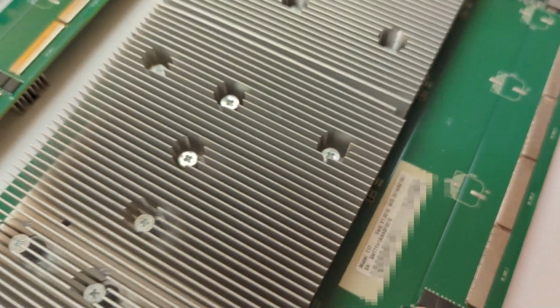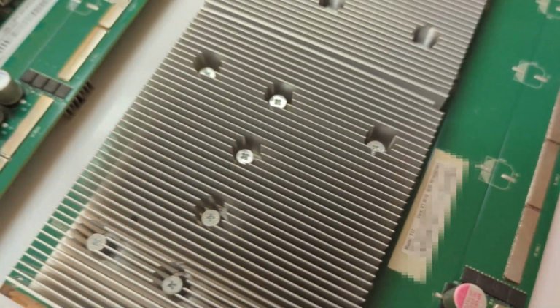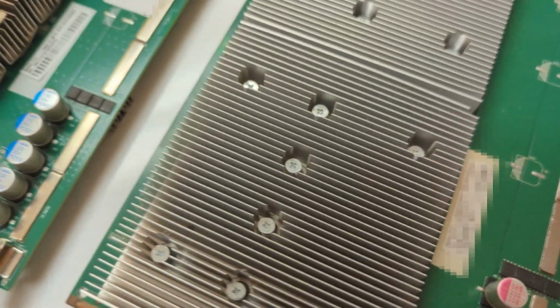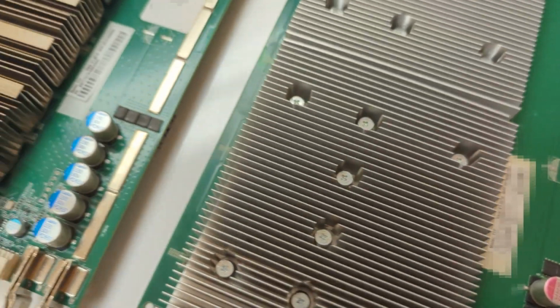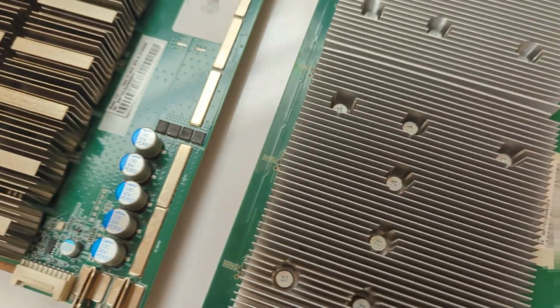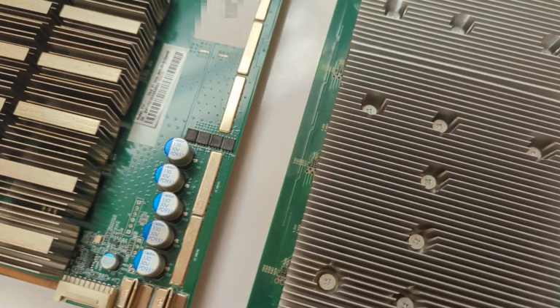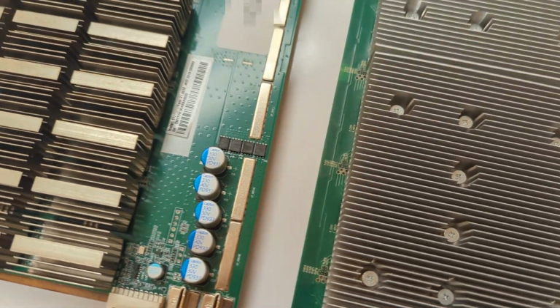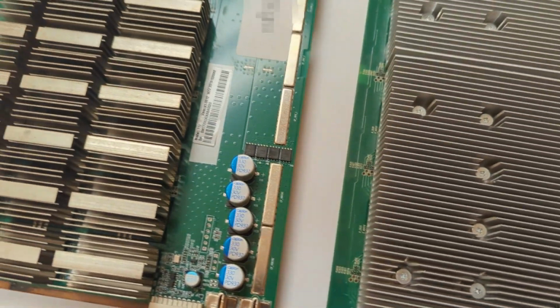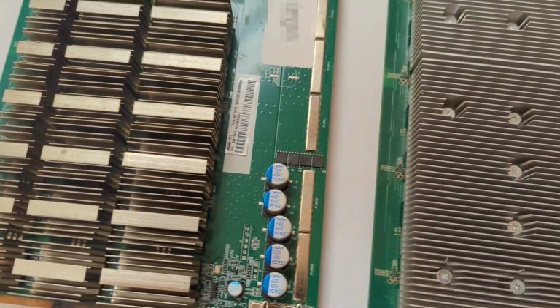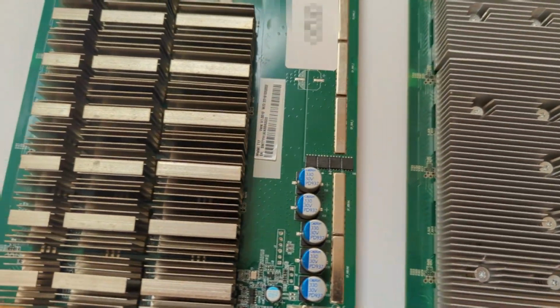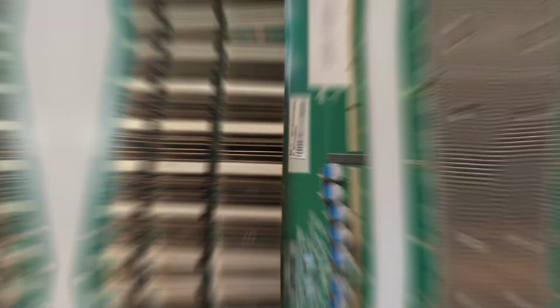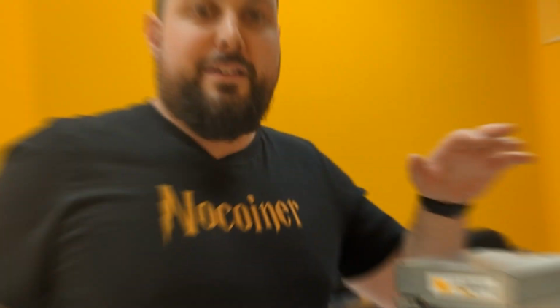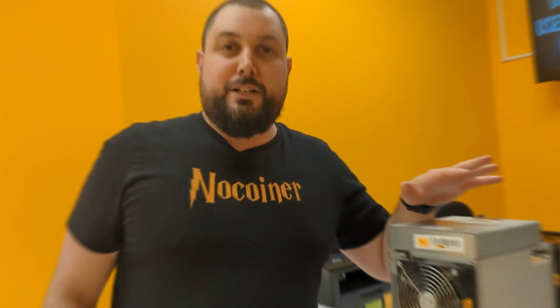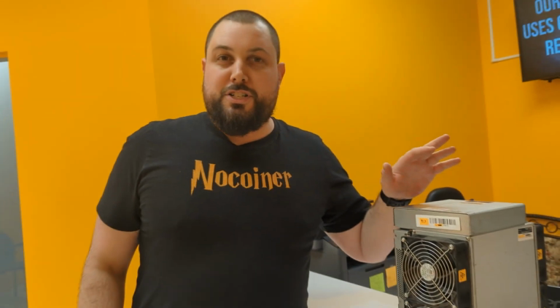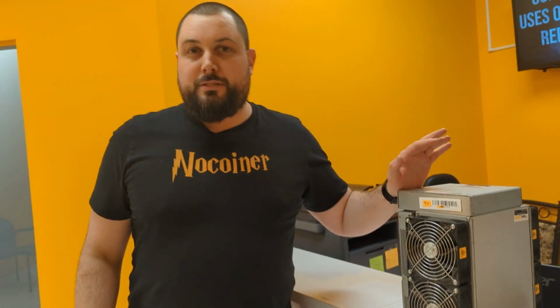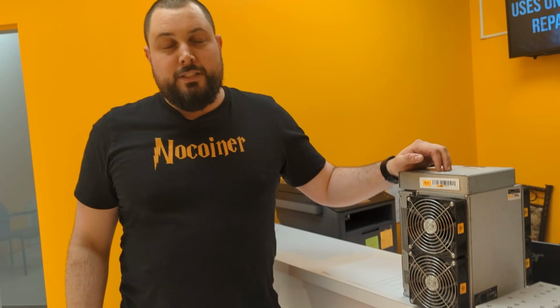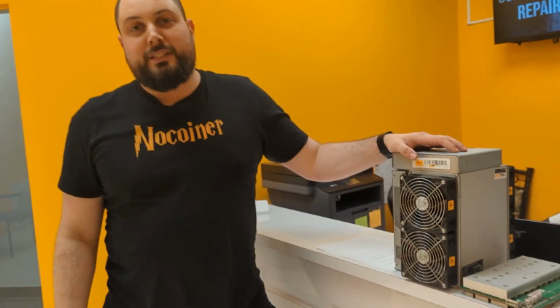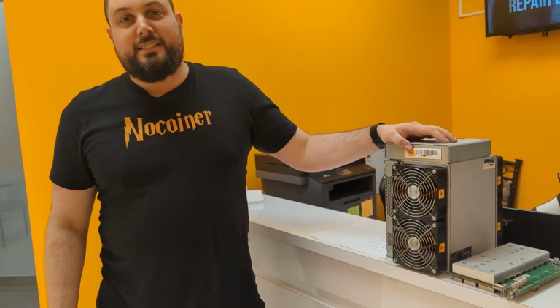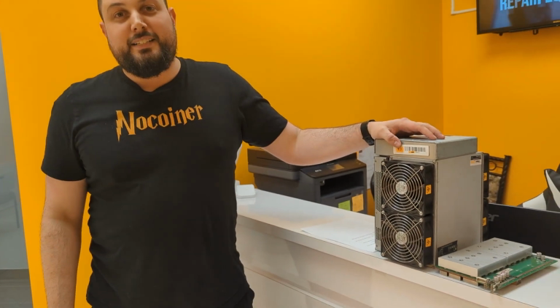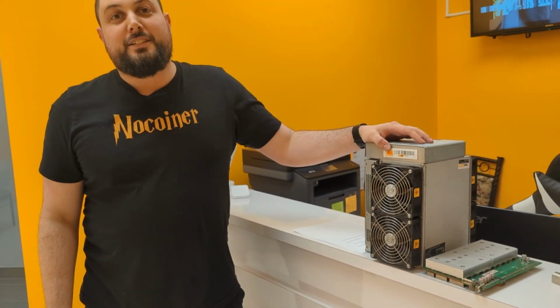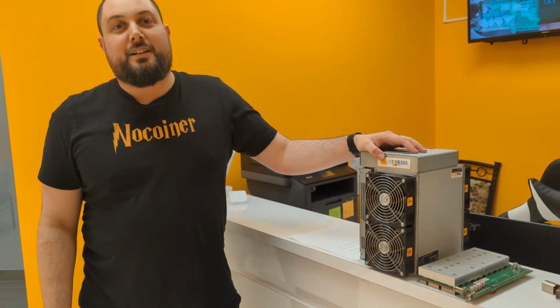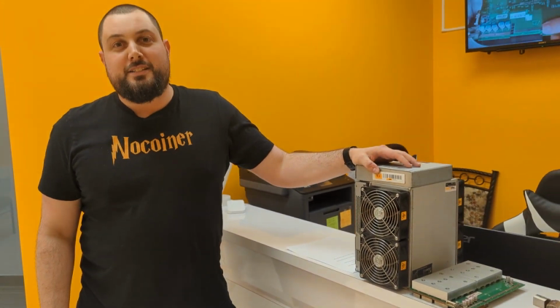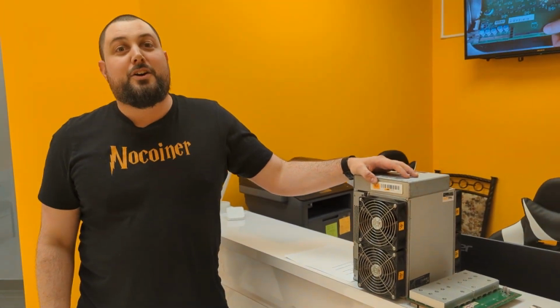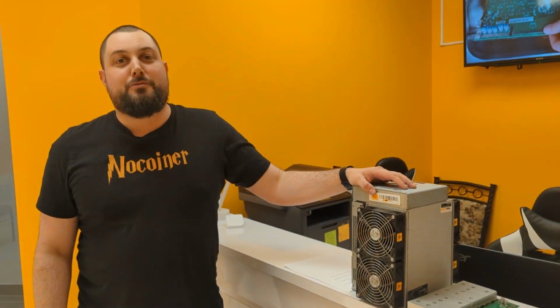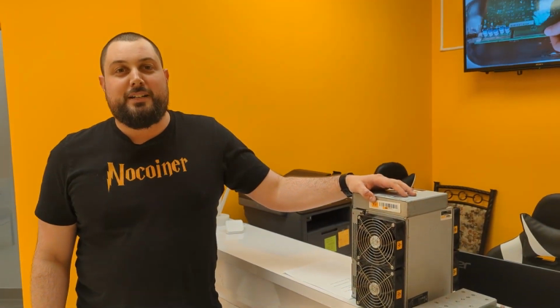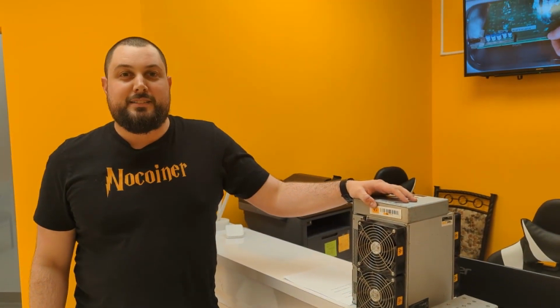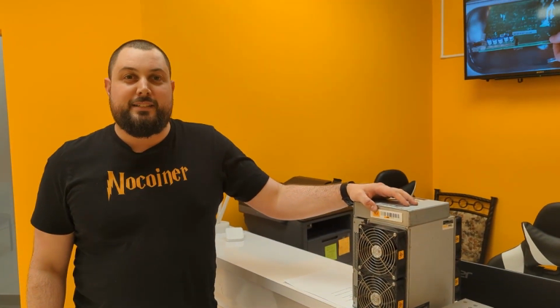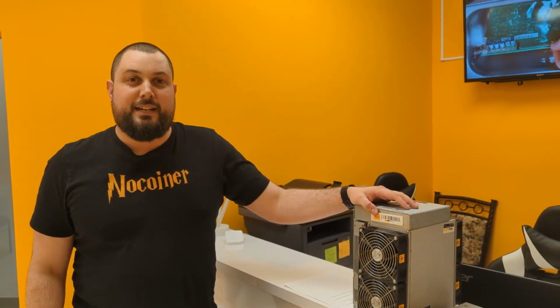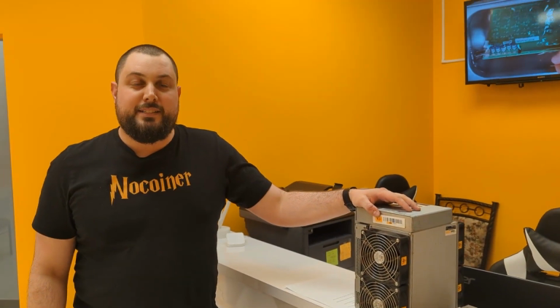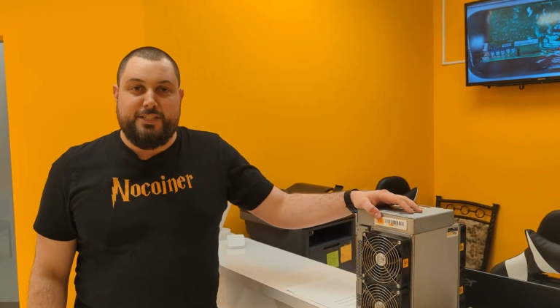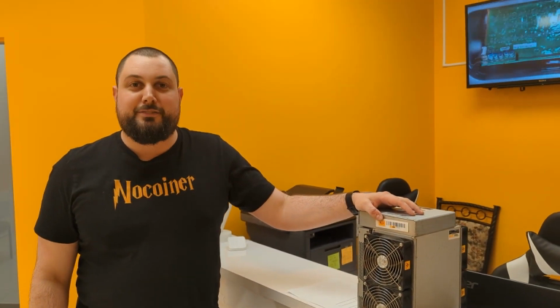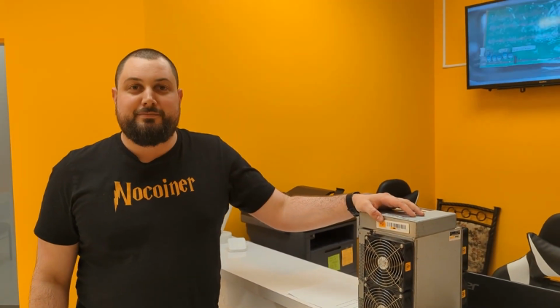Thank you for joining us. If you have any questions, don't hesitate — call us or write us here at Decentral. We'll see you next time.